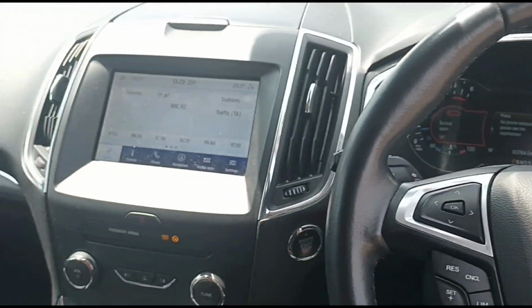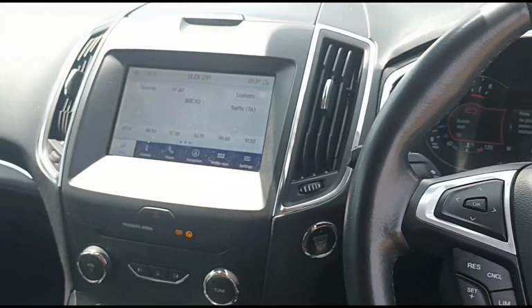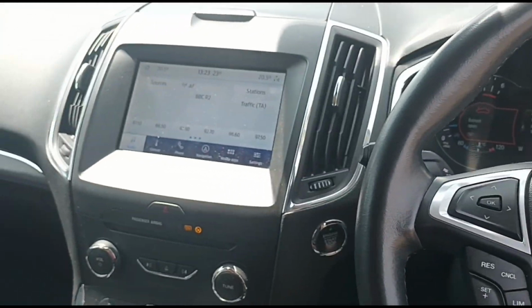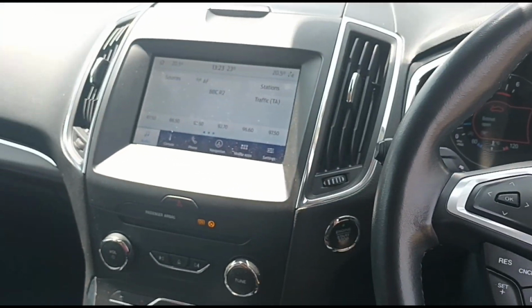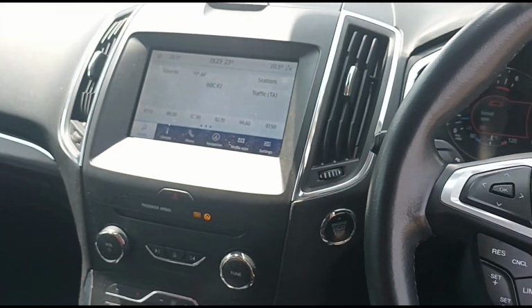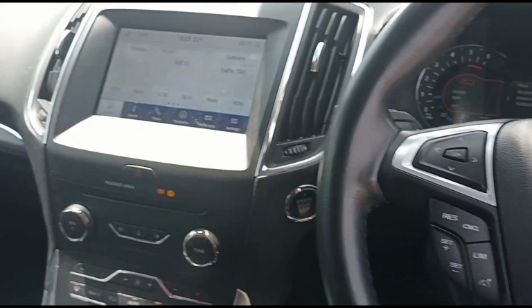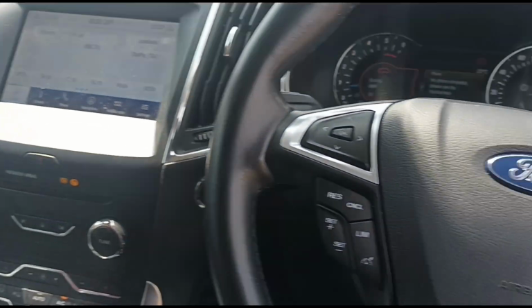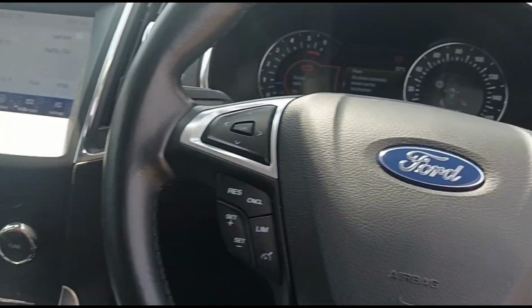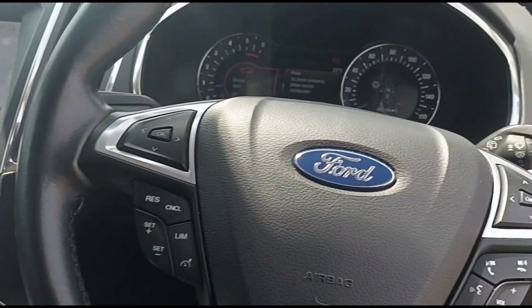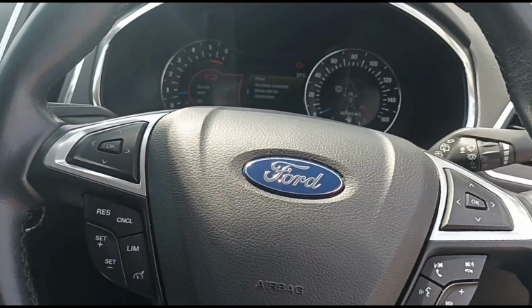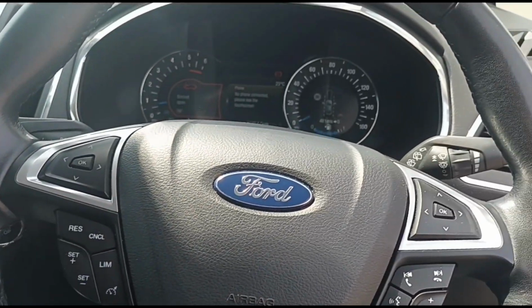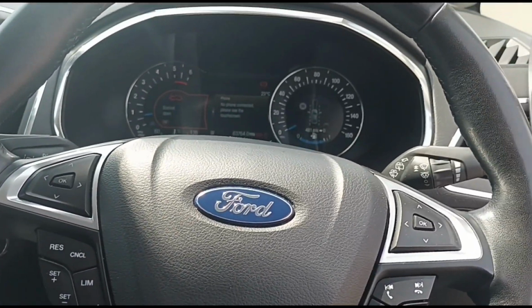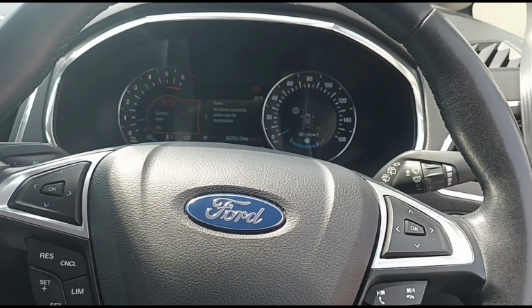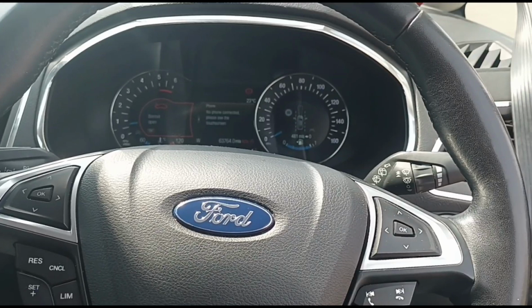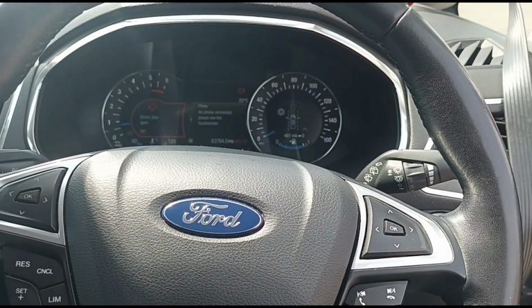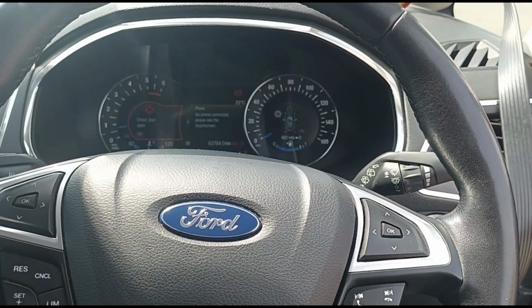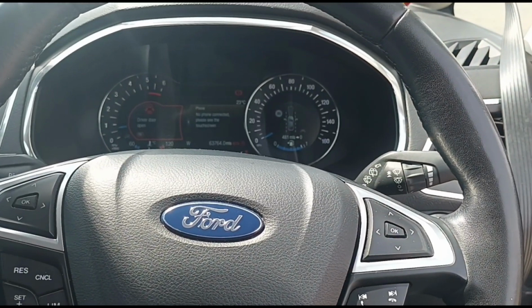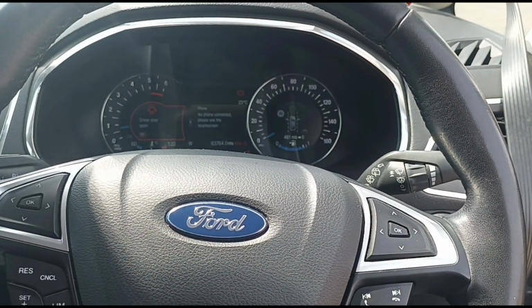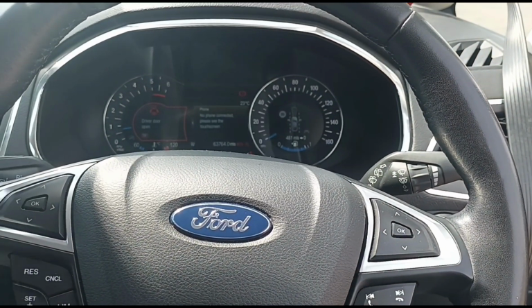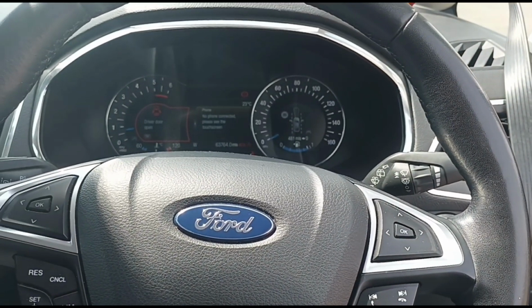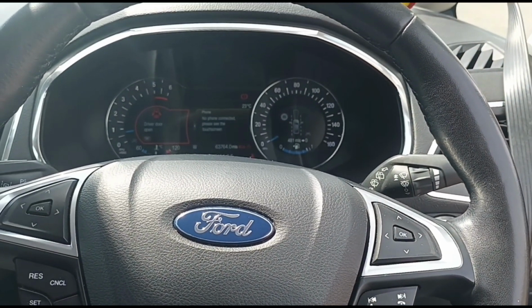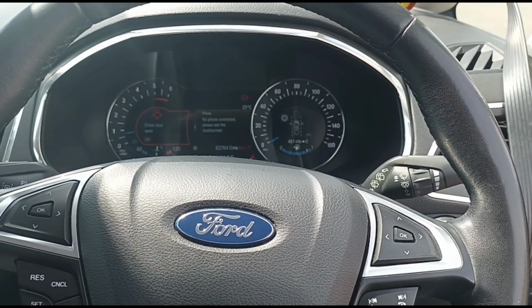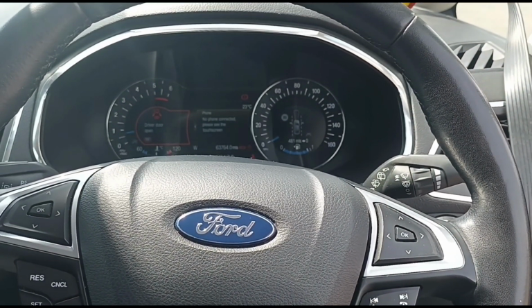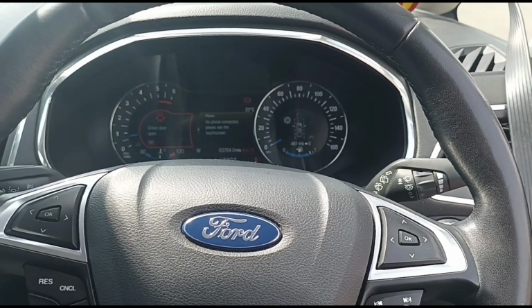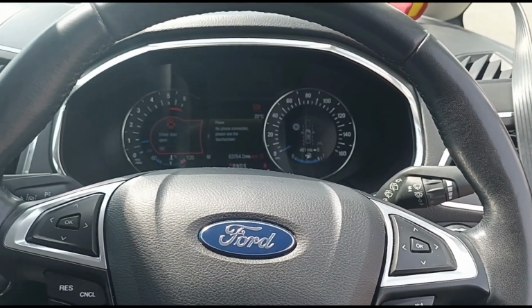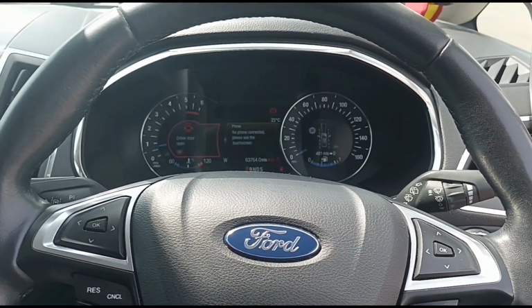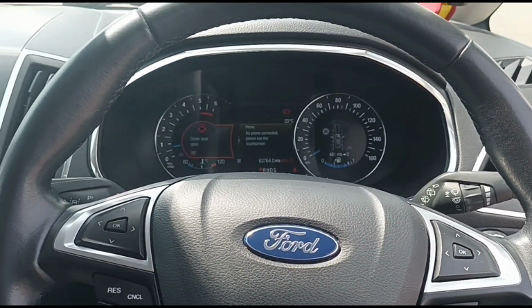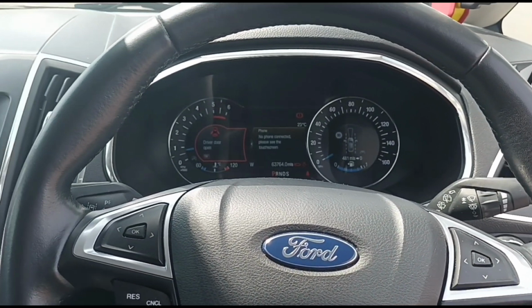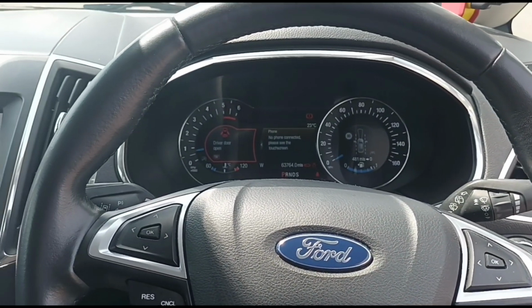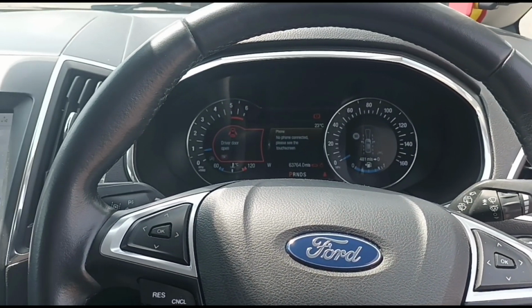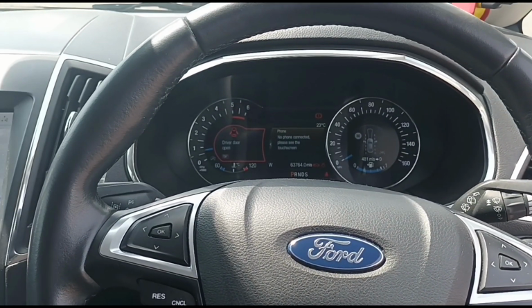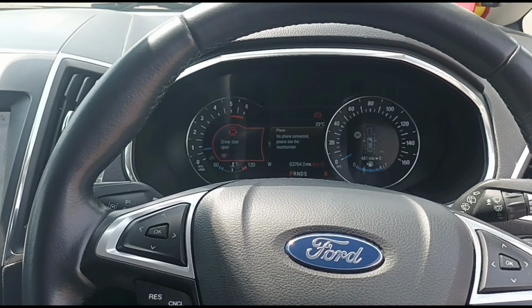Land Rover, Range Rover, Ford — basically most of these cars — Audi, VW, anything with a Euro 6 on it.